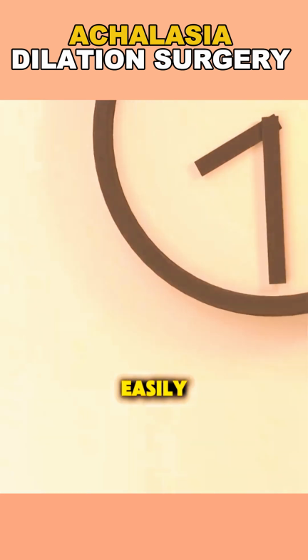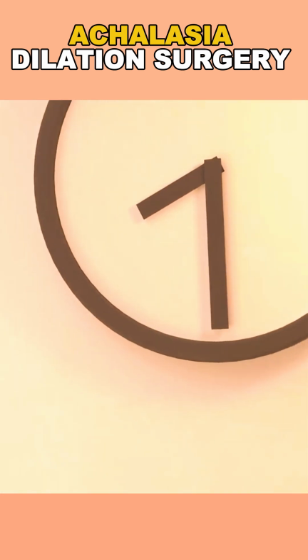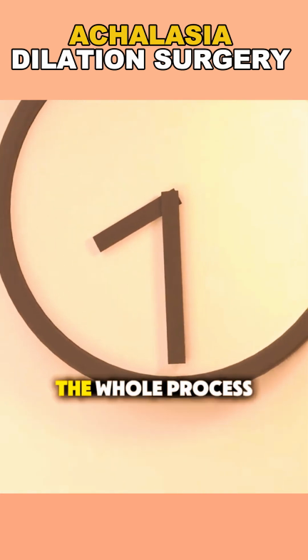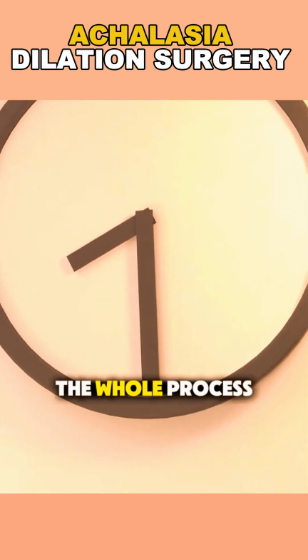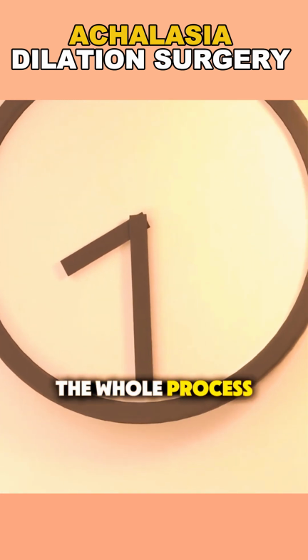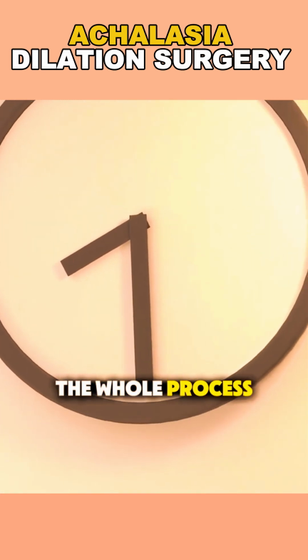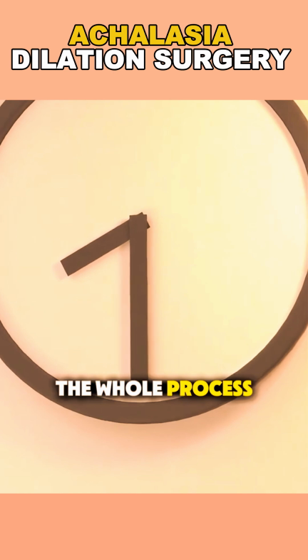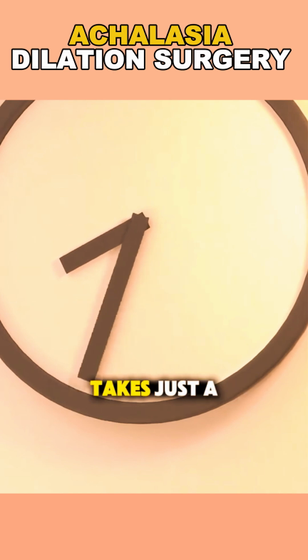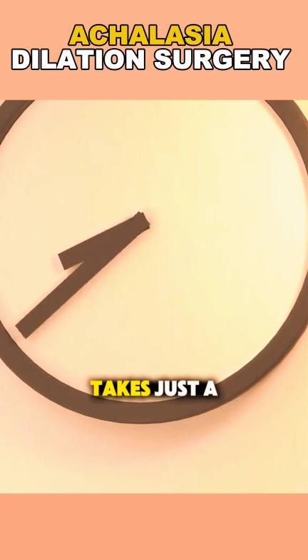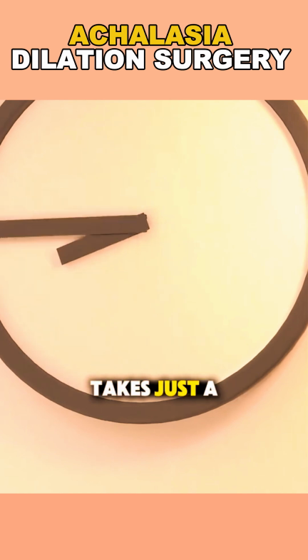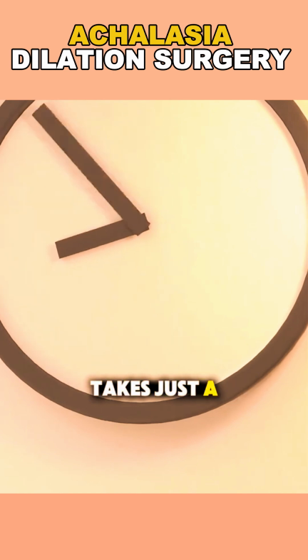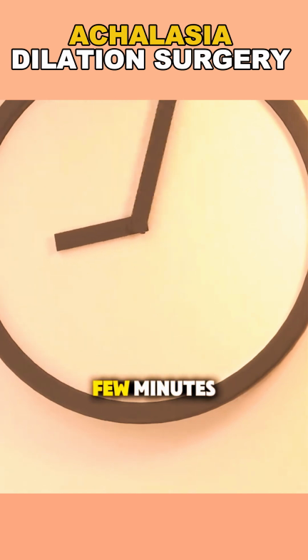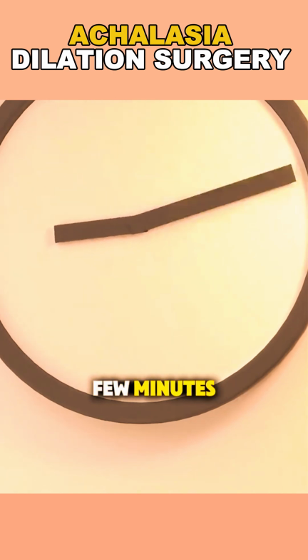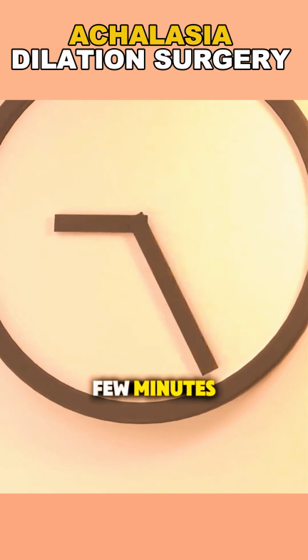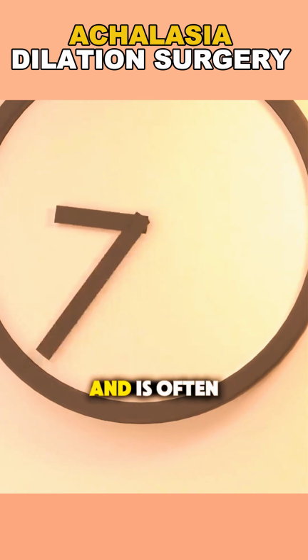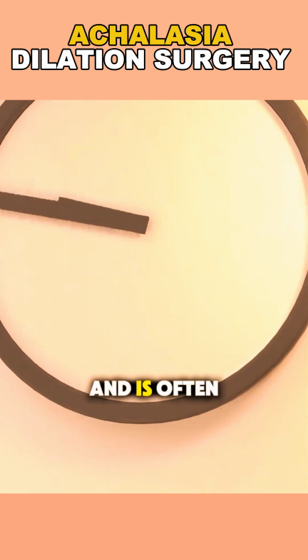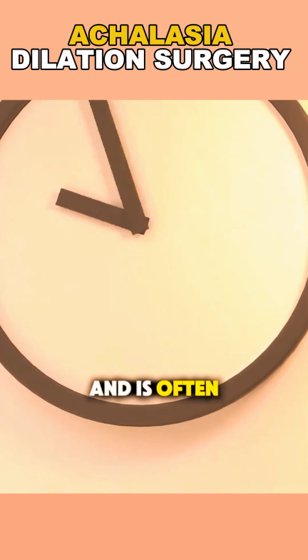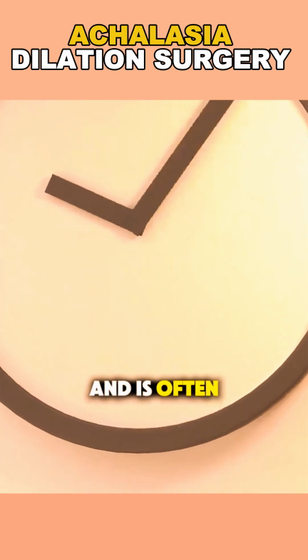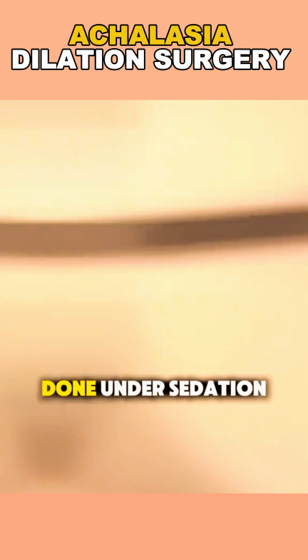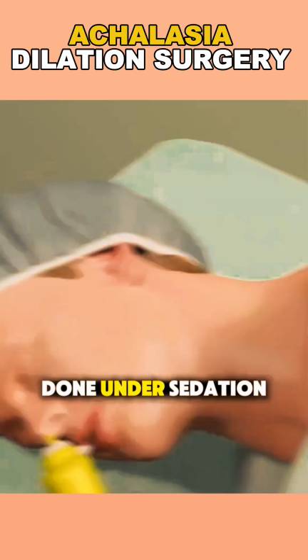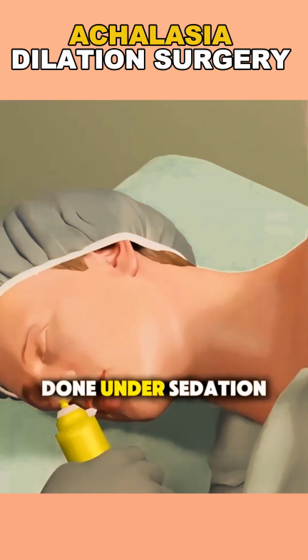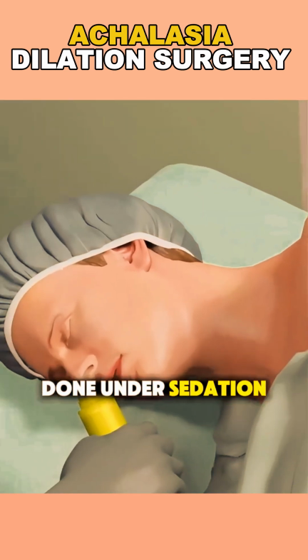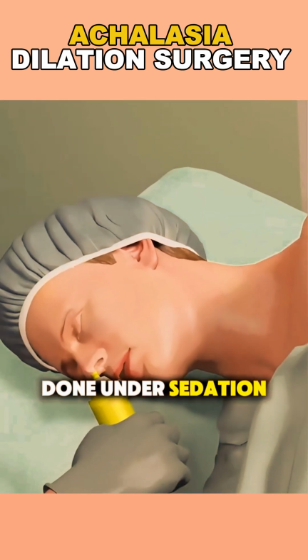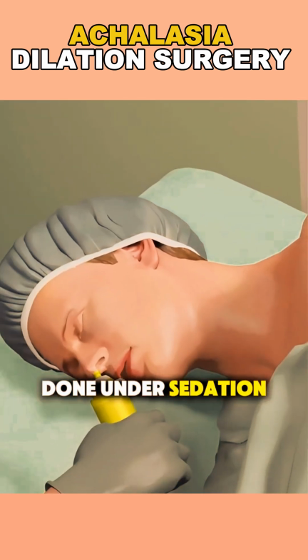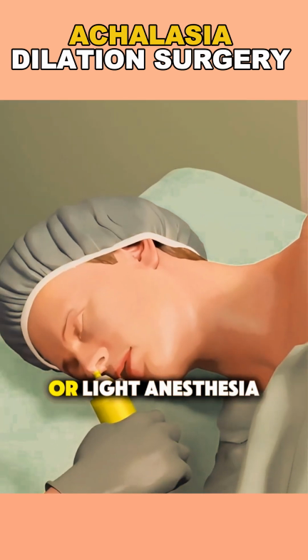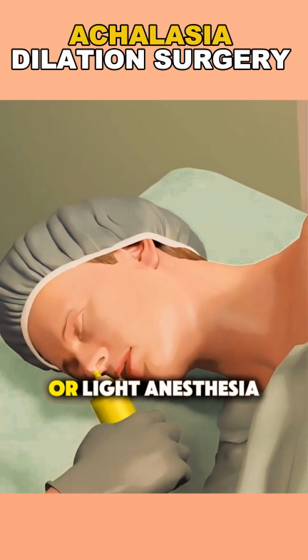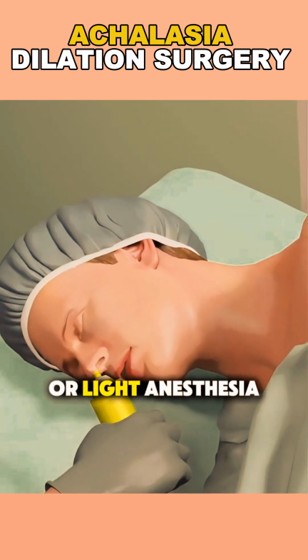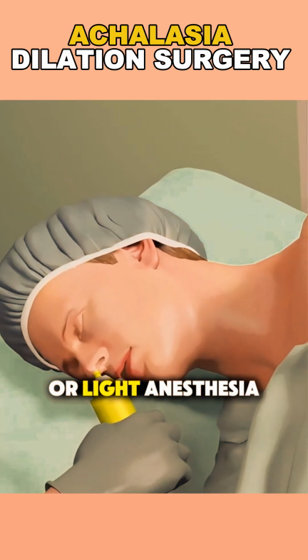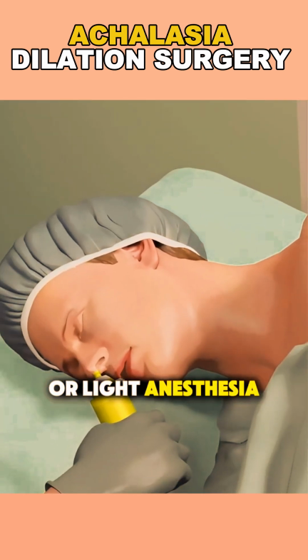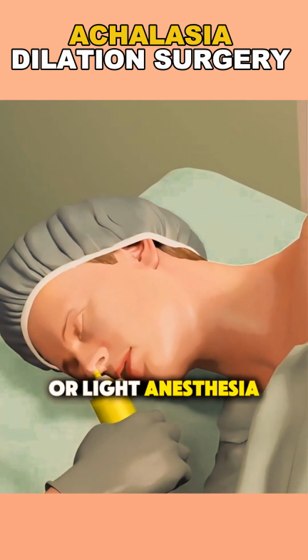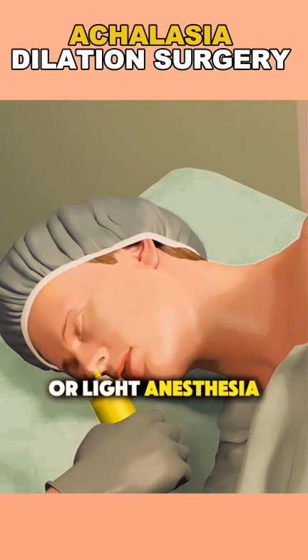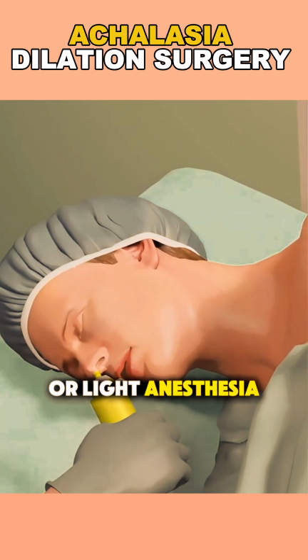The whole process takes just a few minutes and is often done under sedation or light anesthesia.